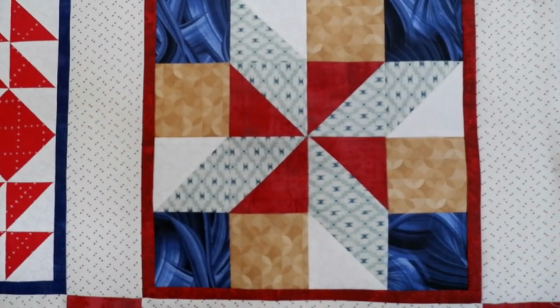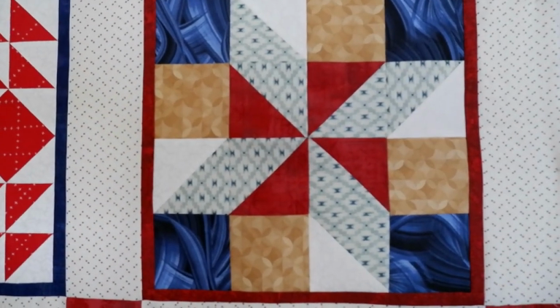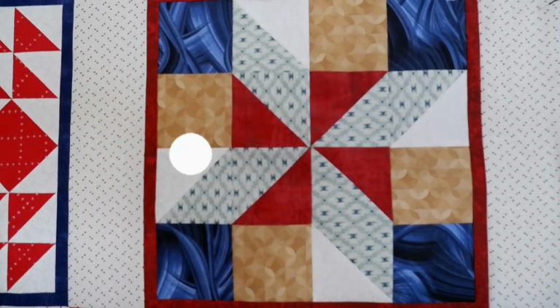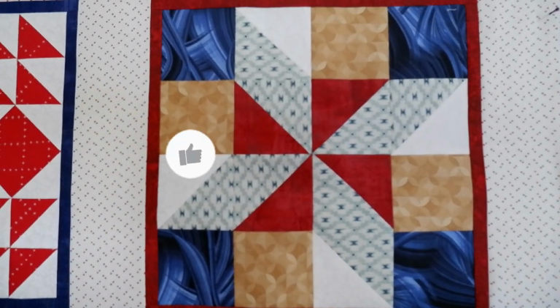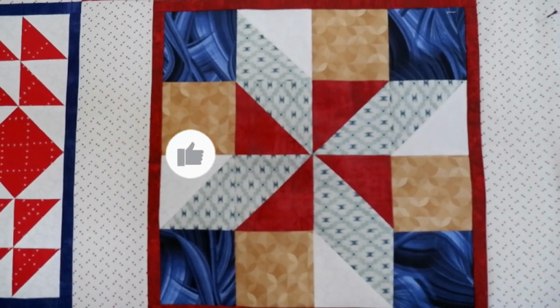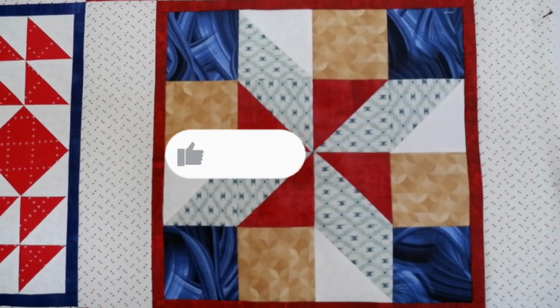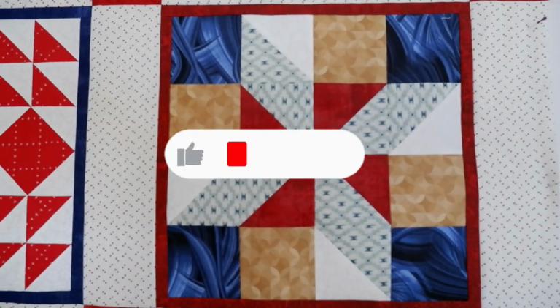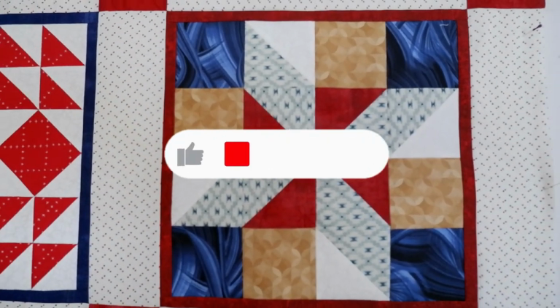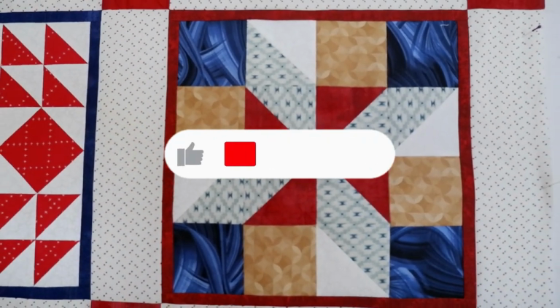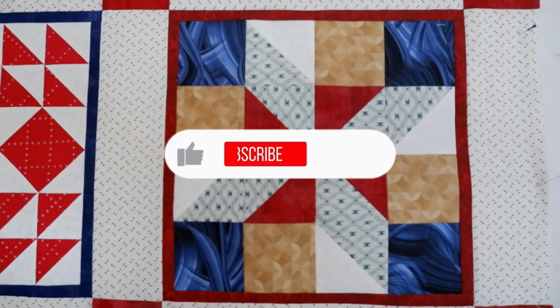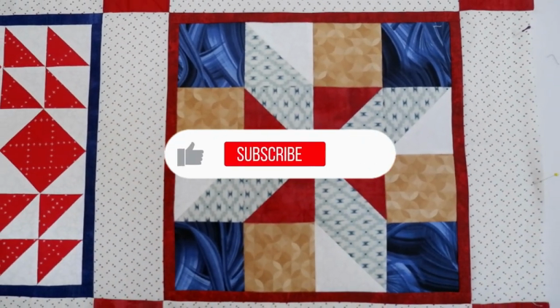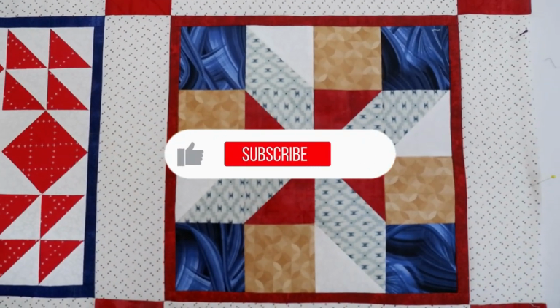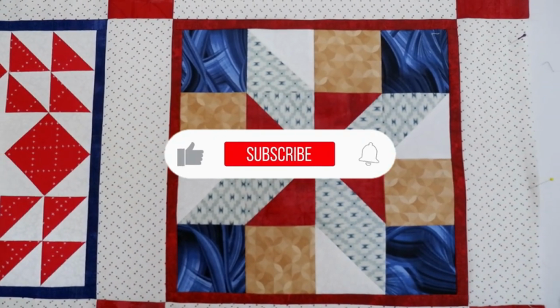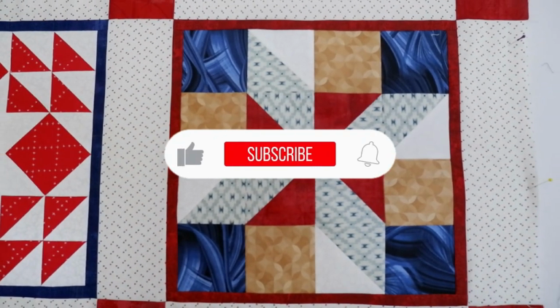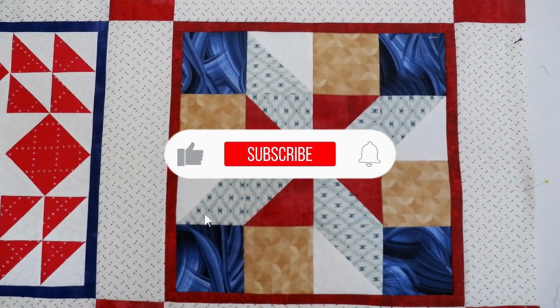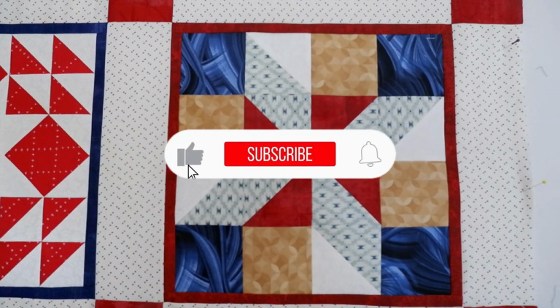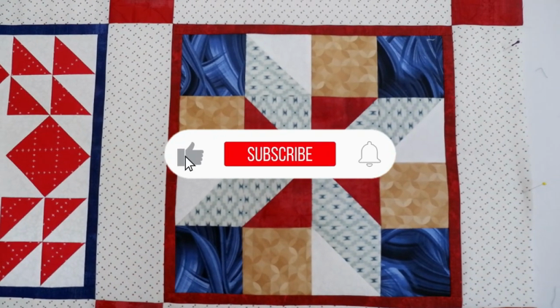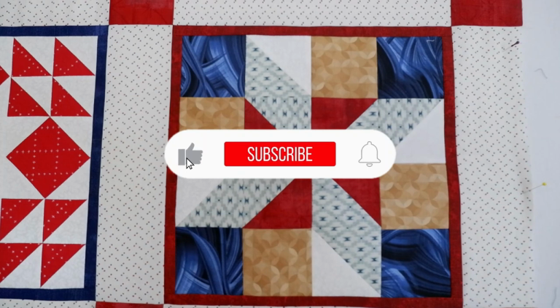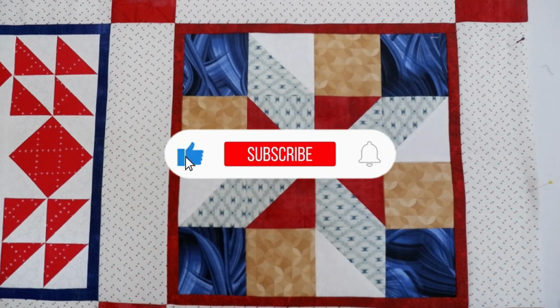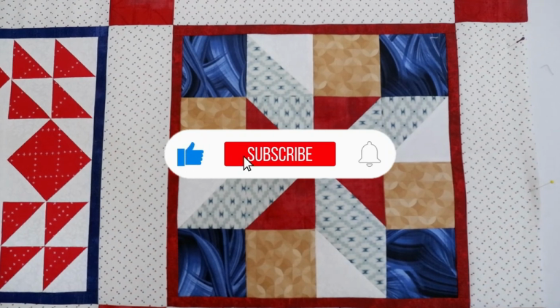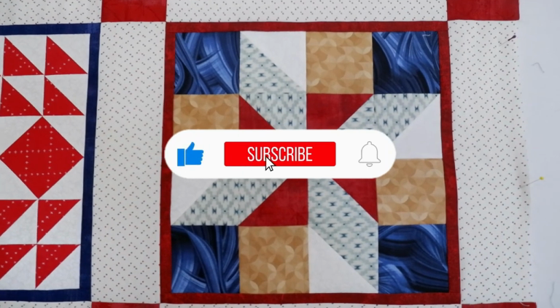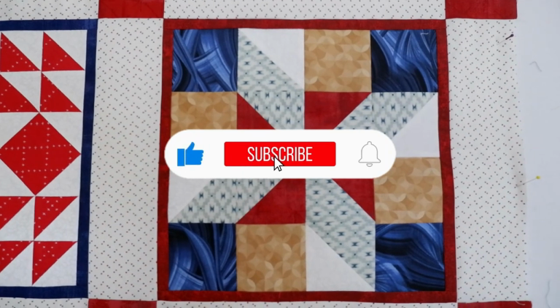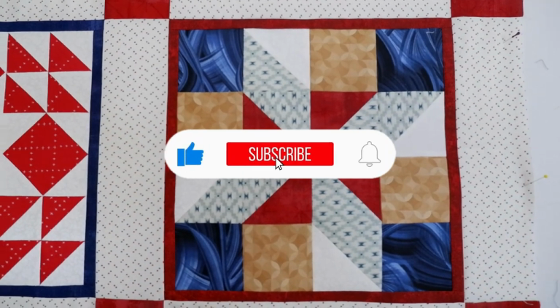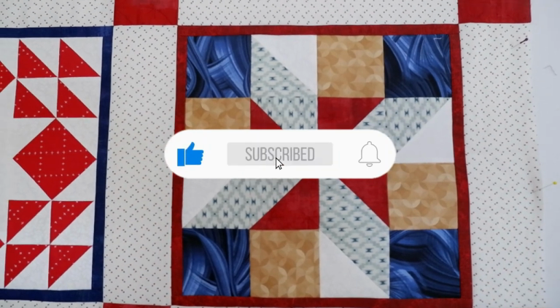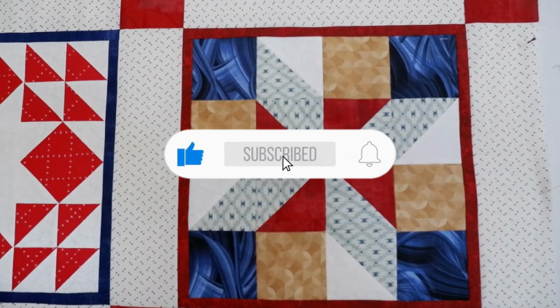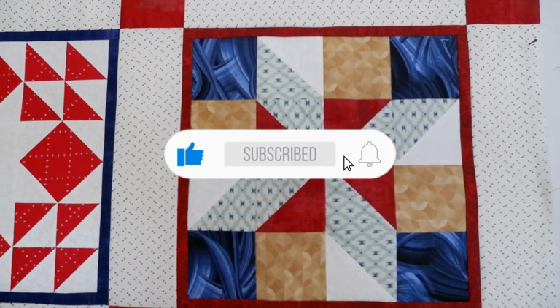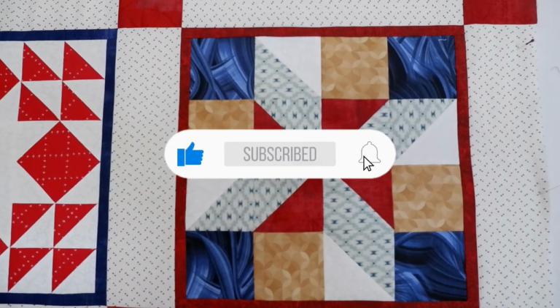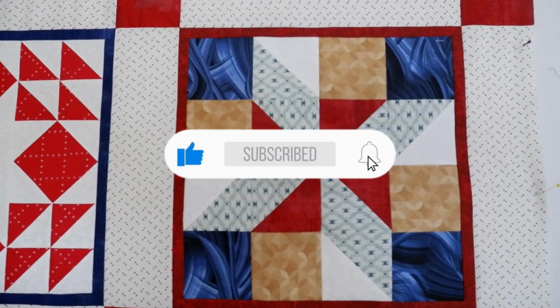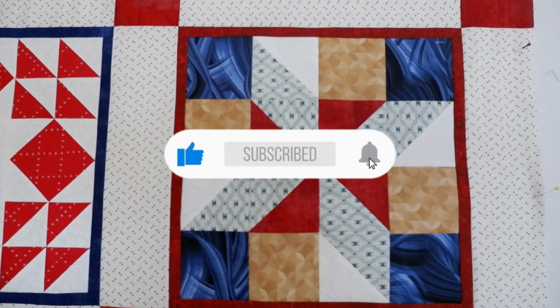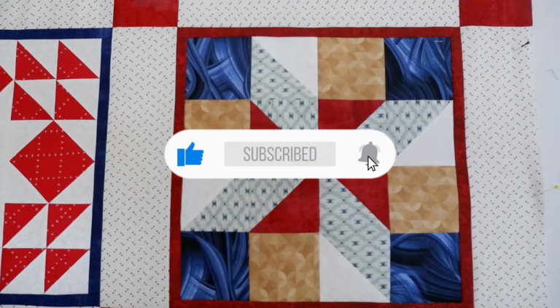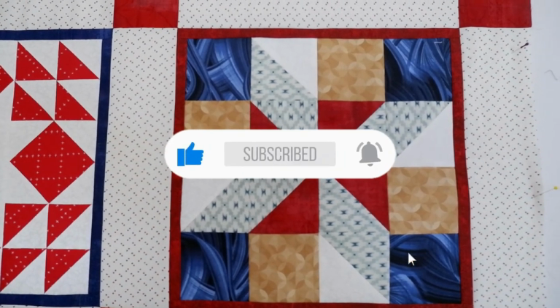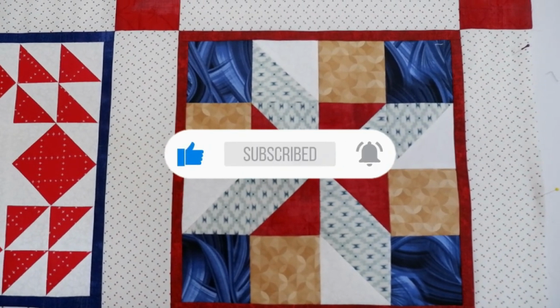Don't forget to subscribe to my channel, and while you're at it, click the bell to be notified of future videos.